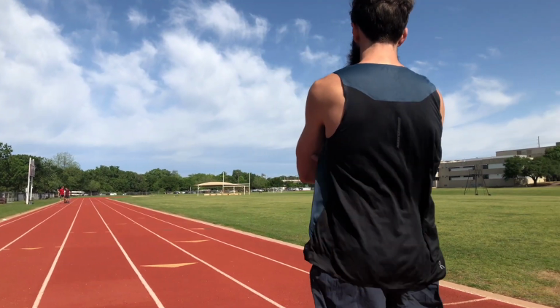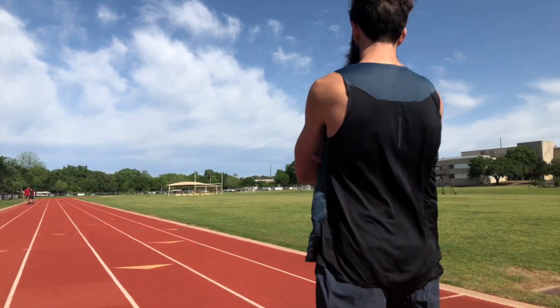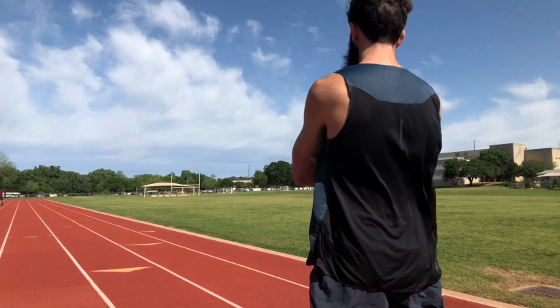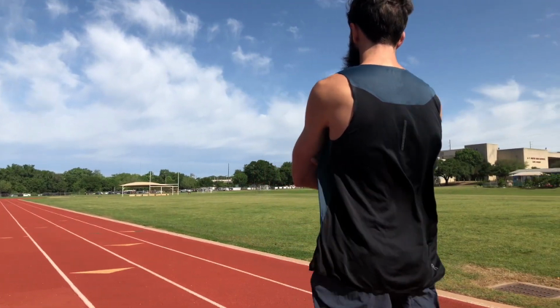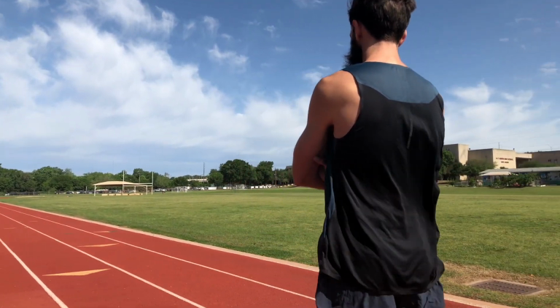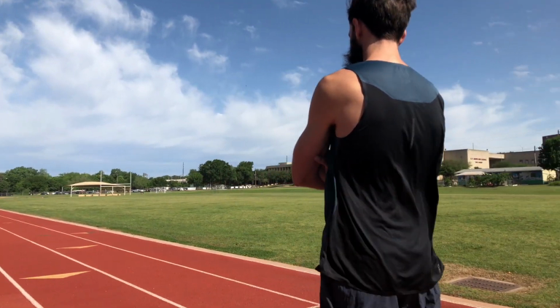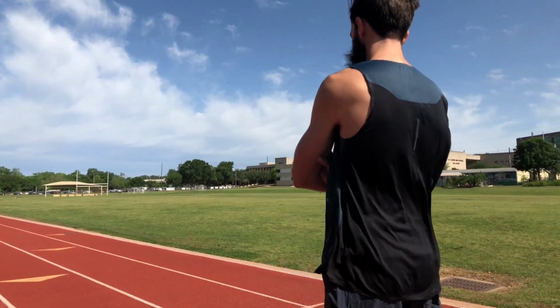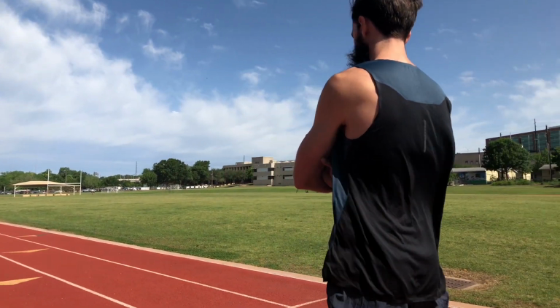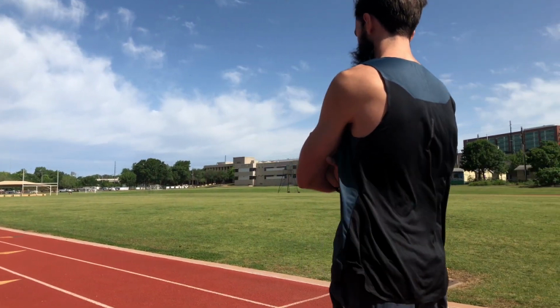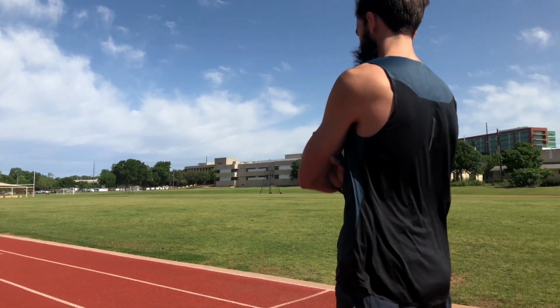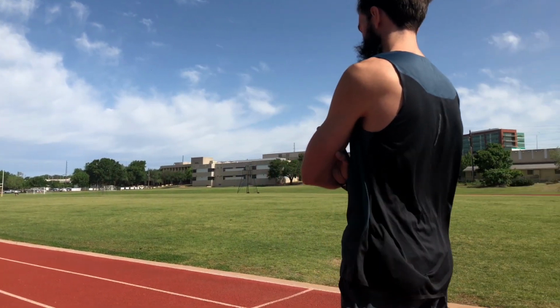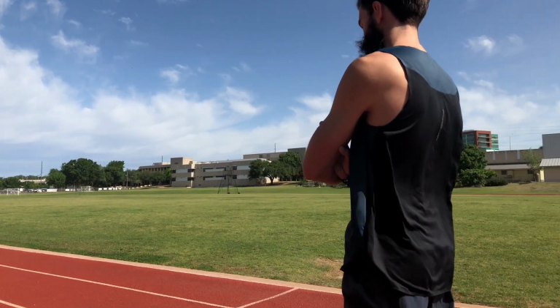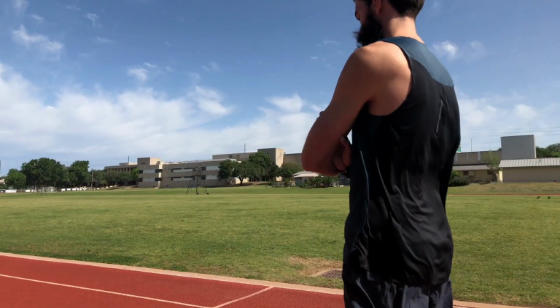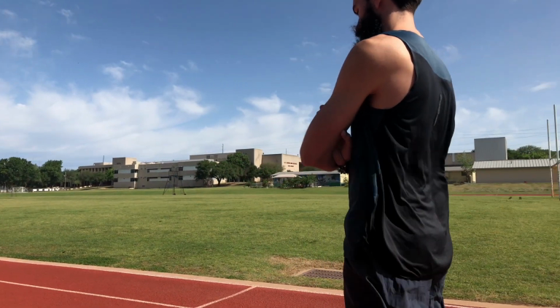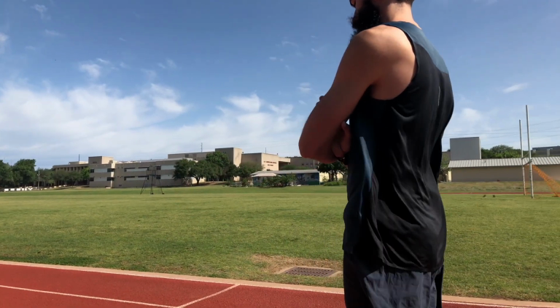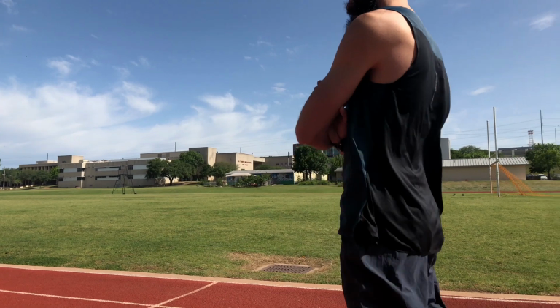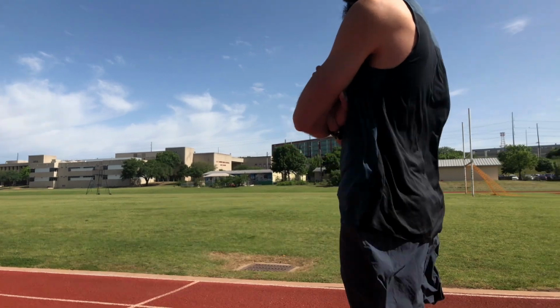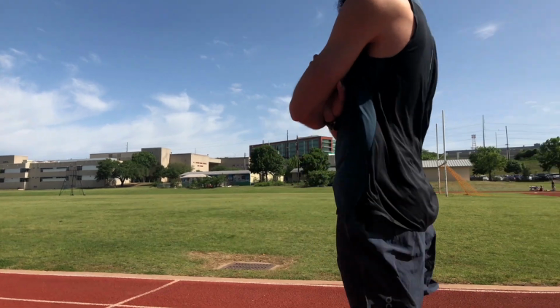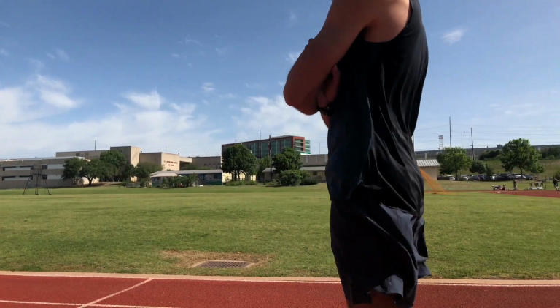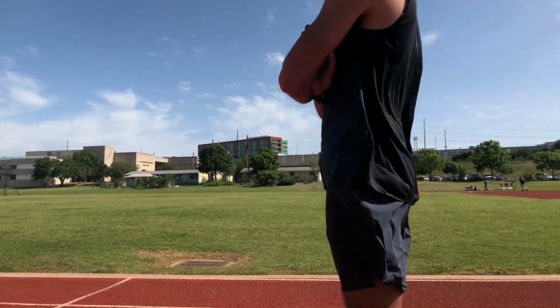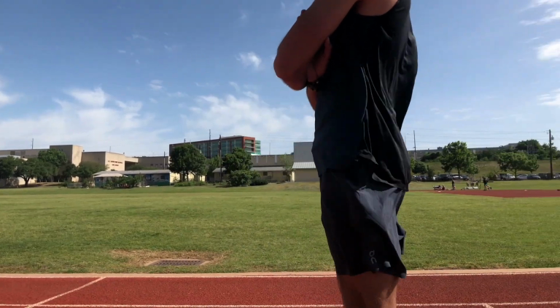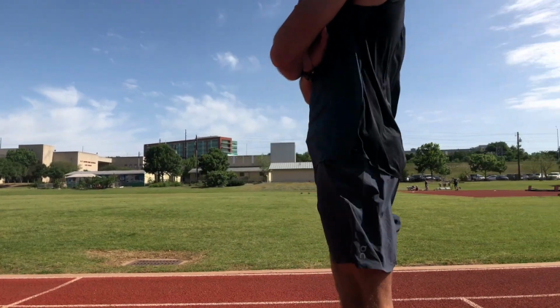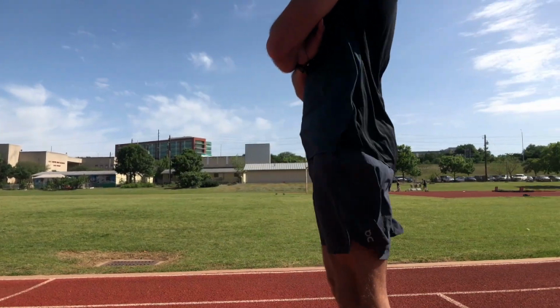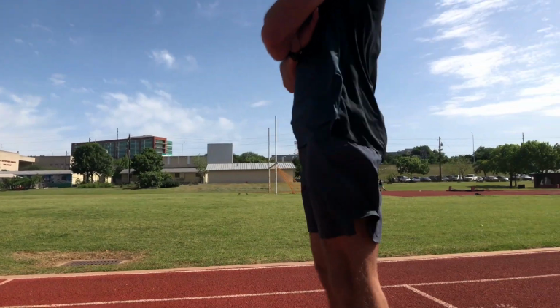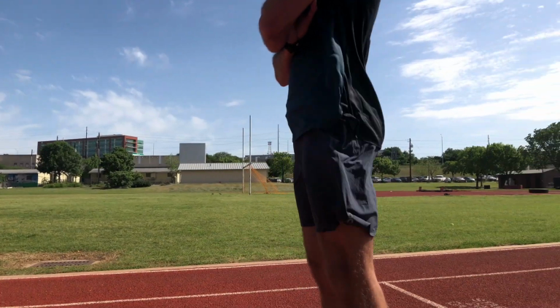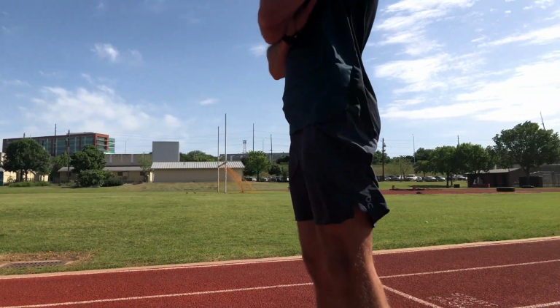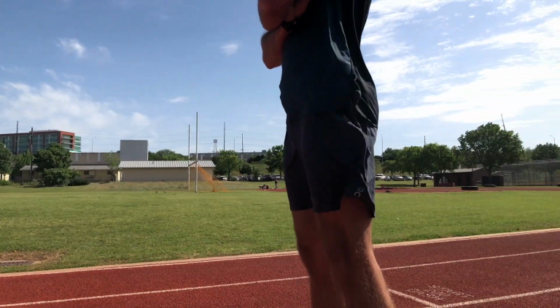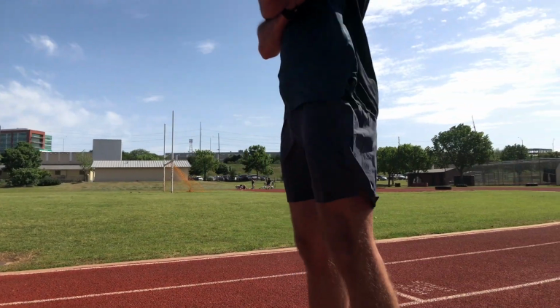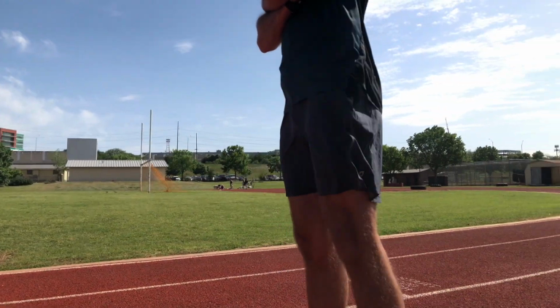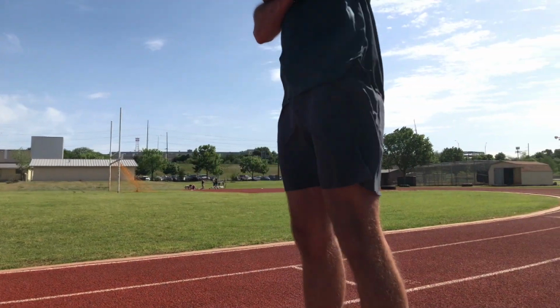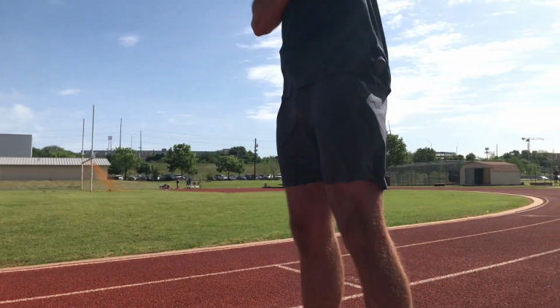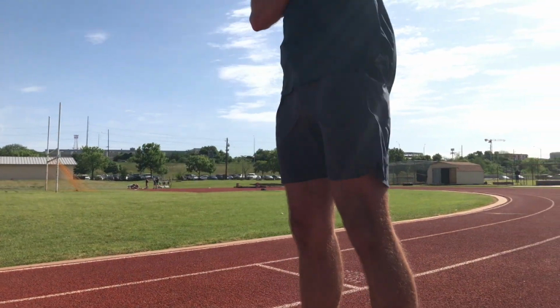What's up everybody, welcome to the channel. Today I wanted to show off some of the apparel we got from ON.